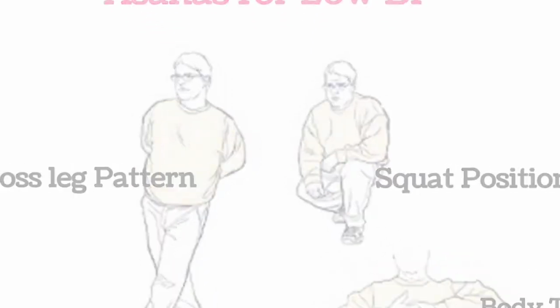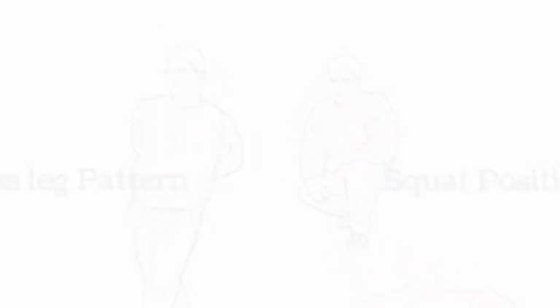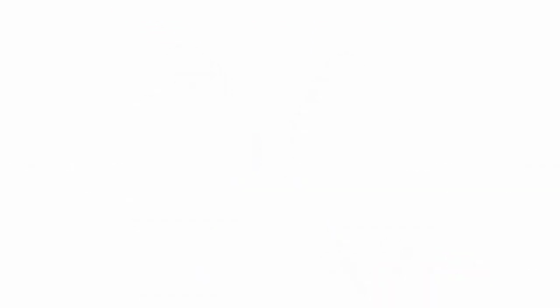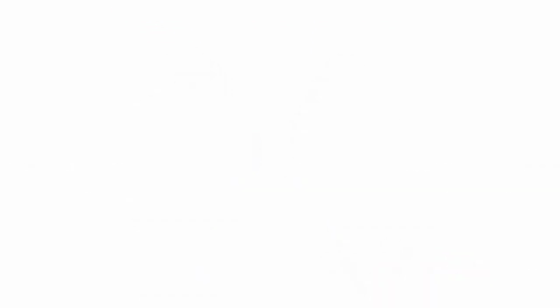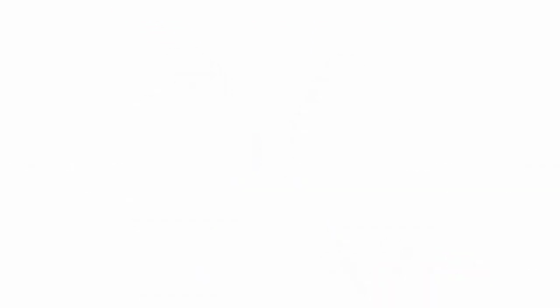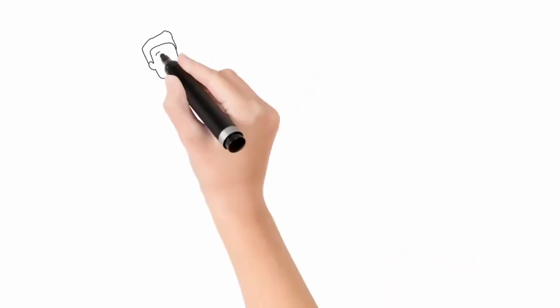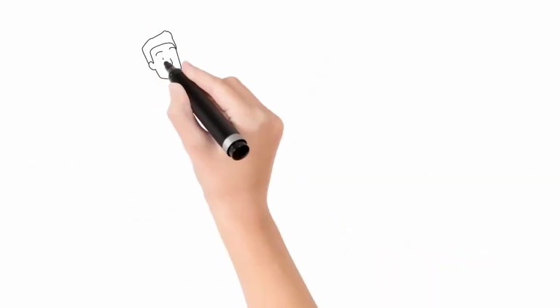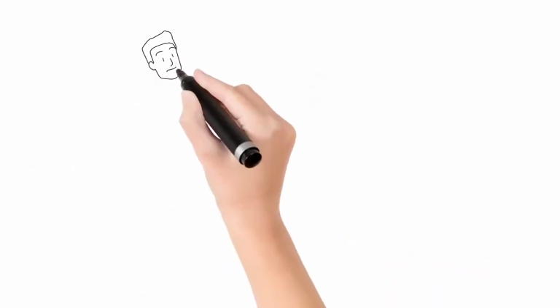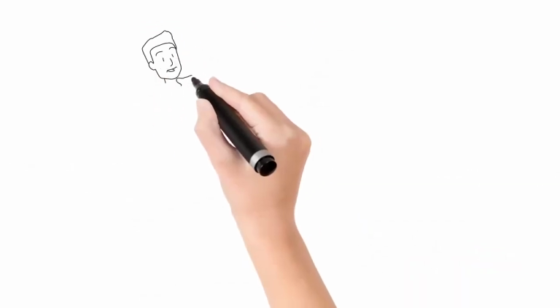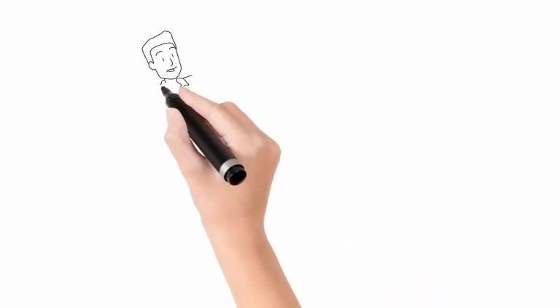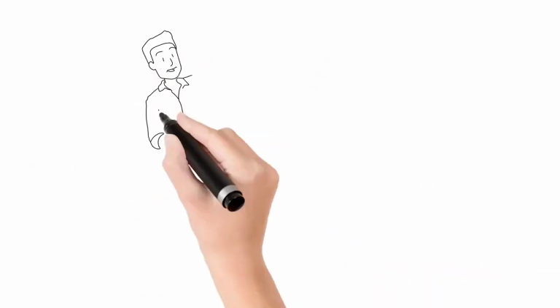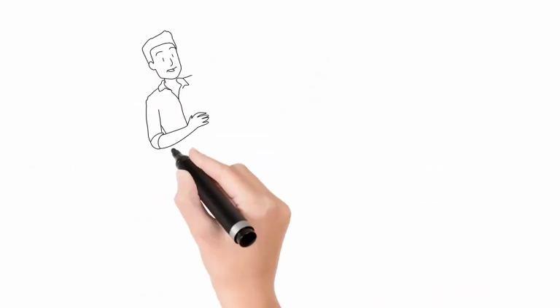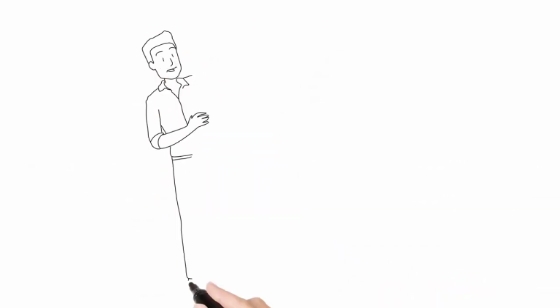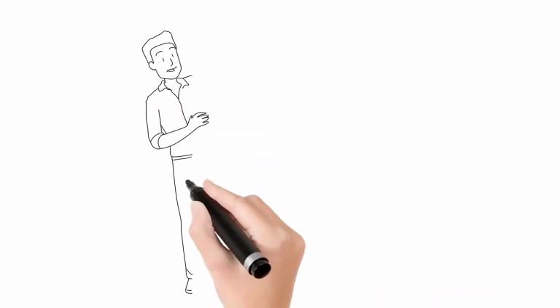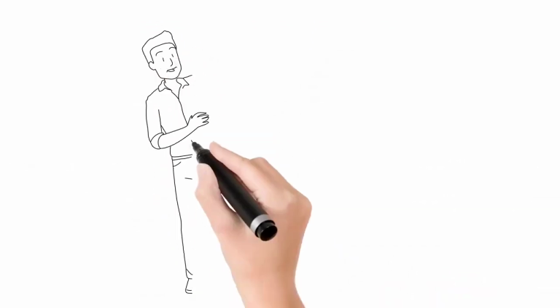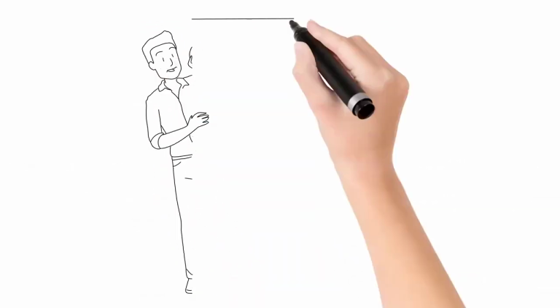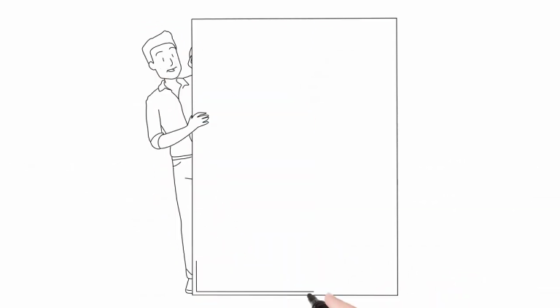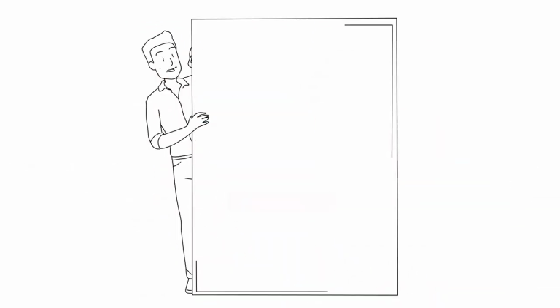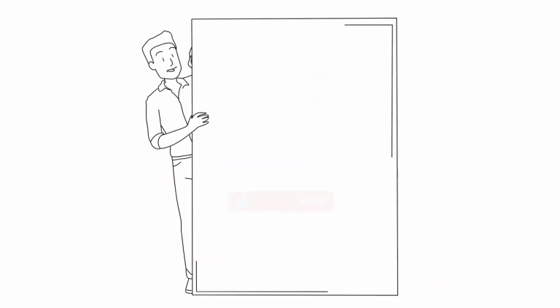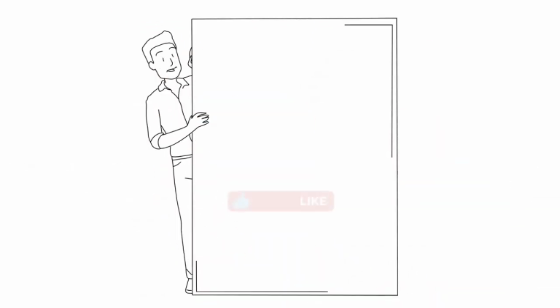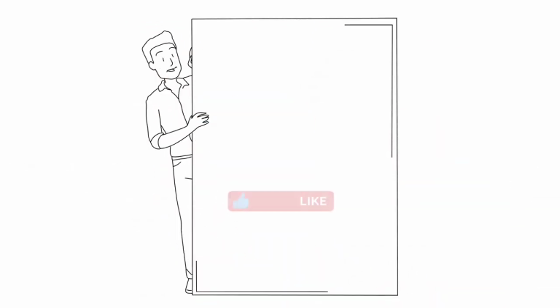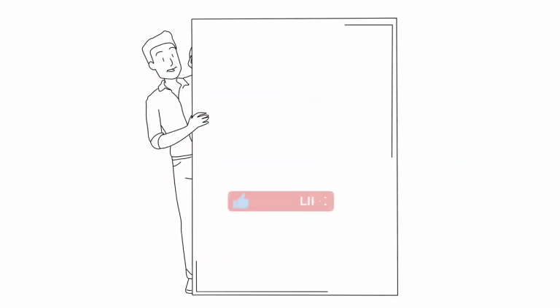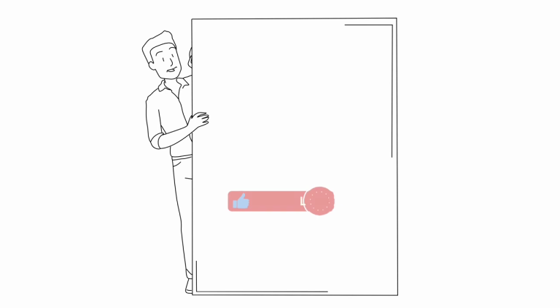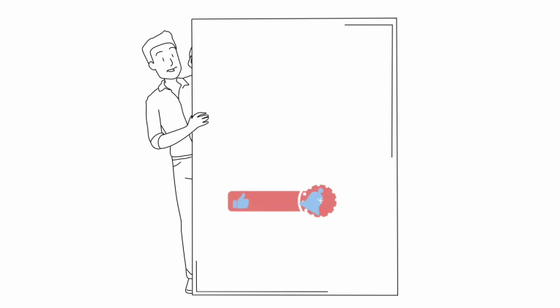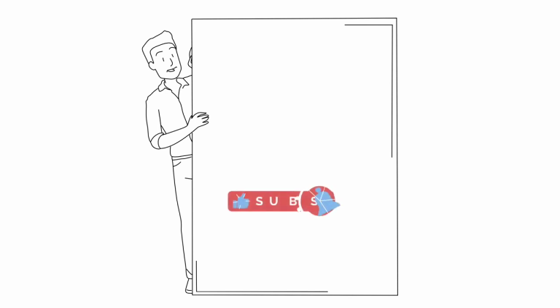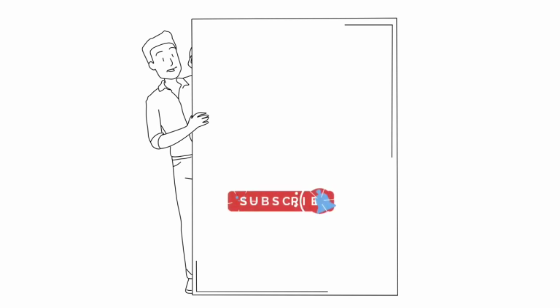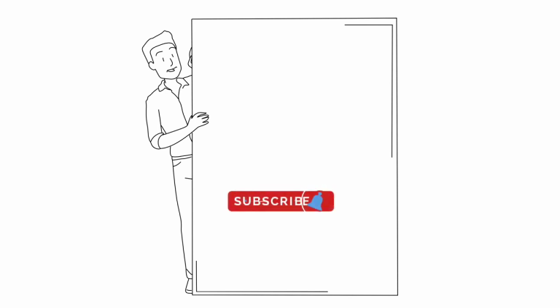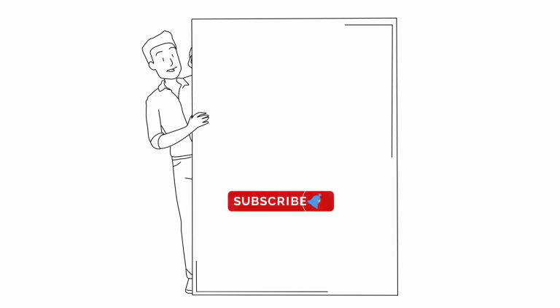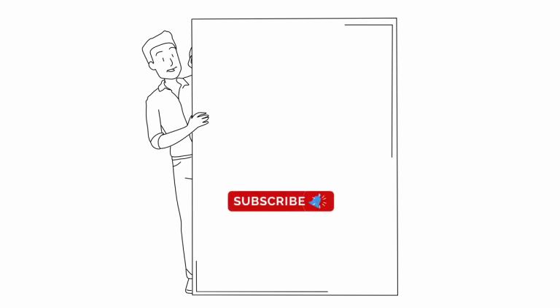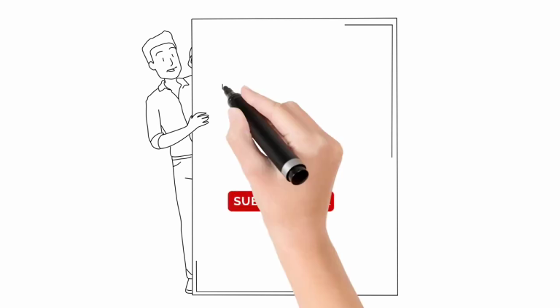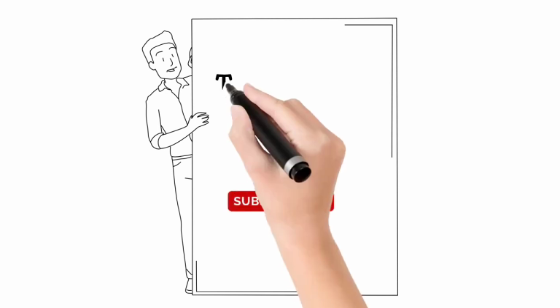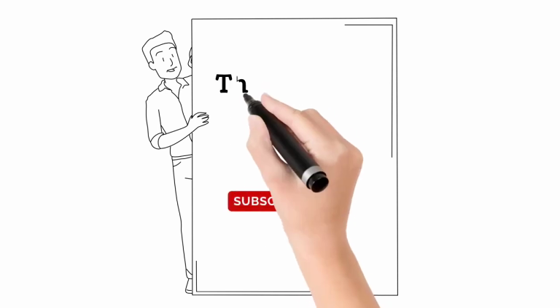Hope you like the video. If you like the video, please share and subscribe to our channel. Thank you.